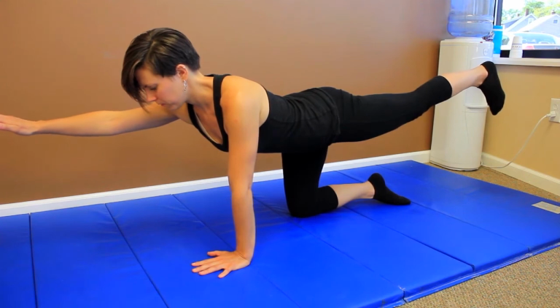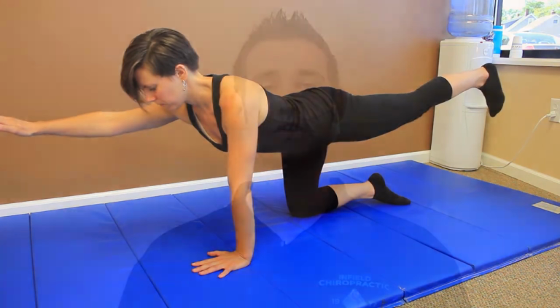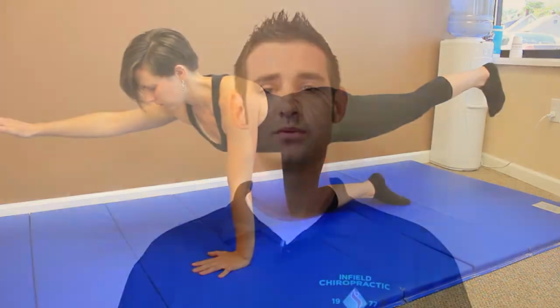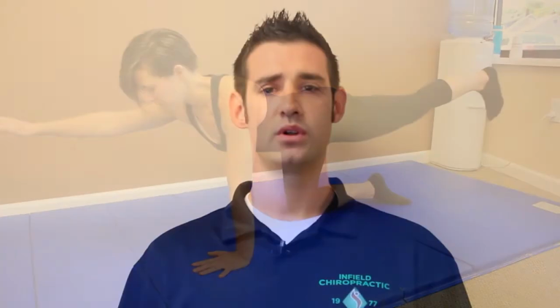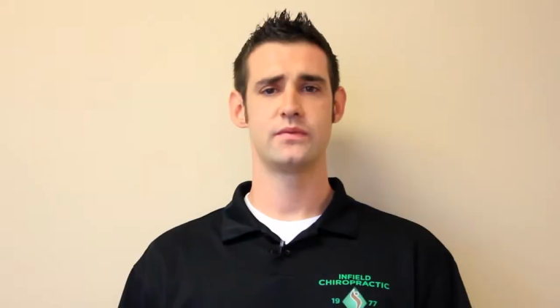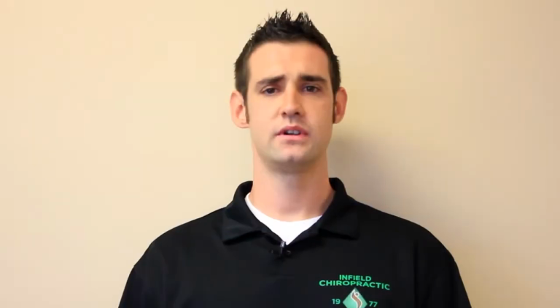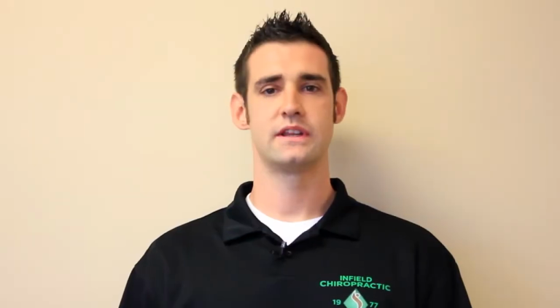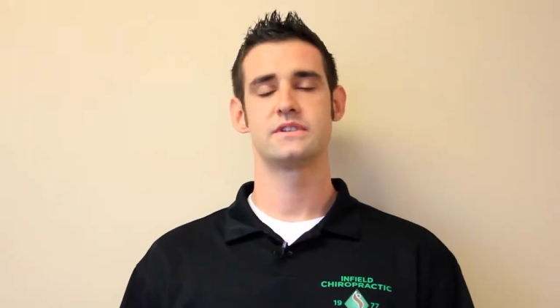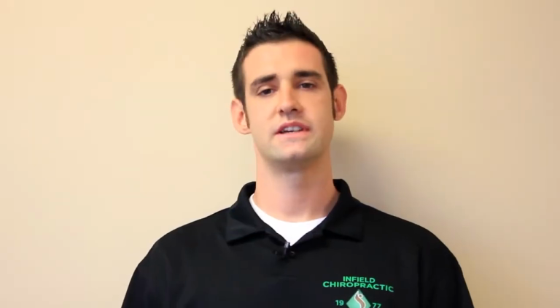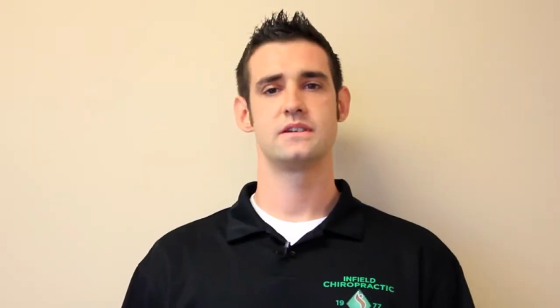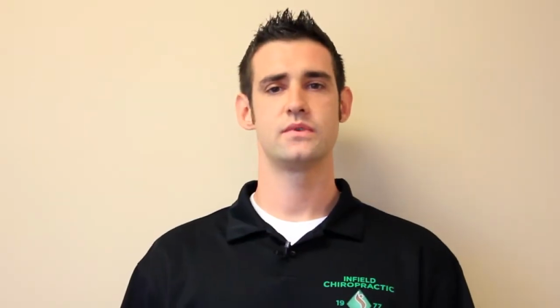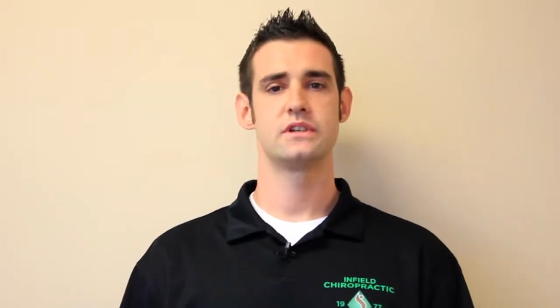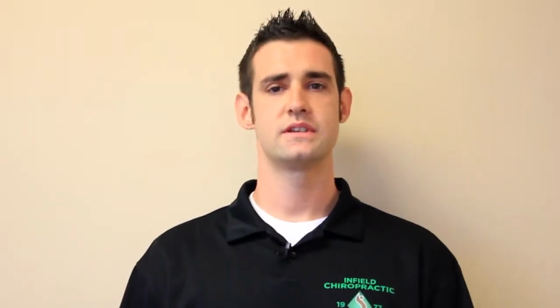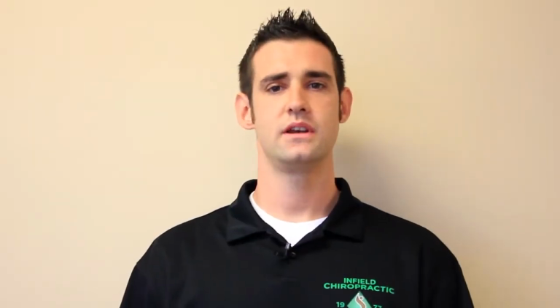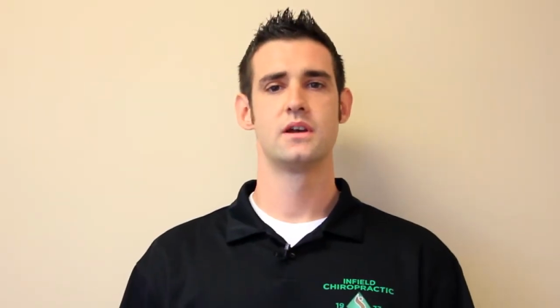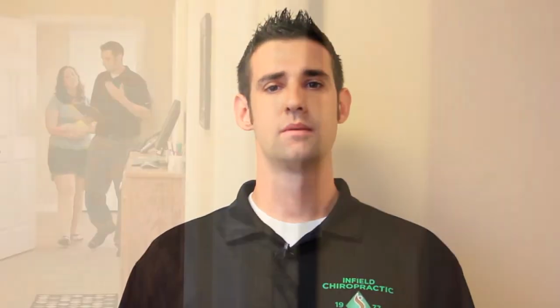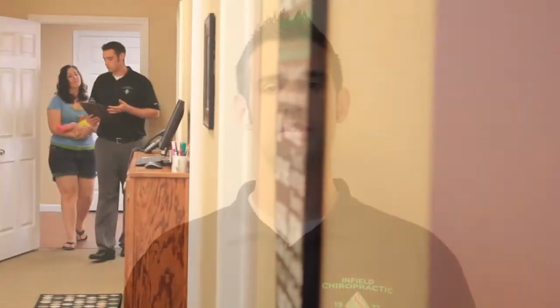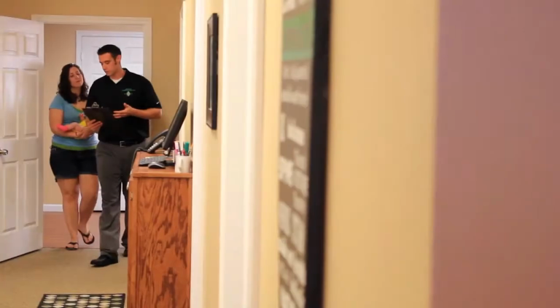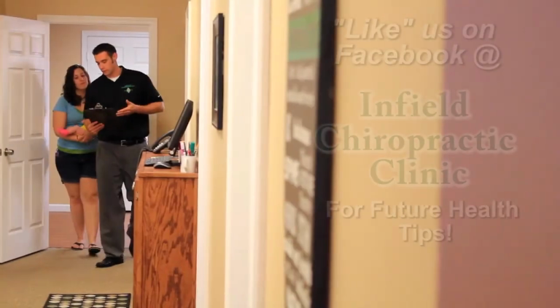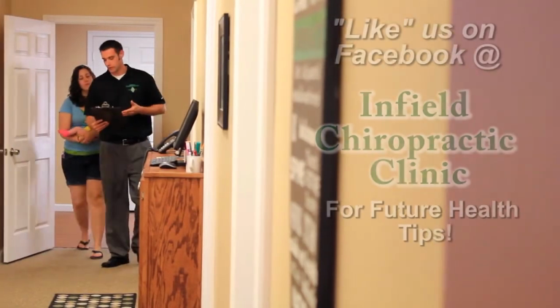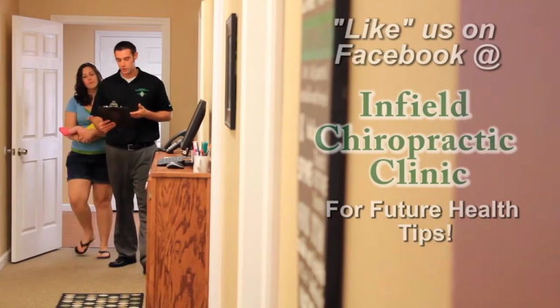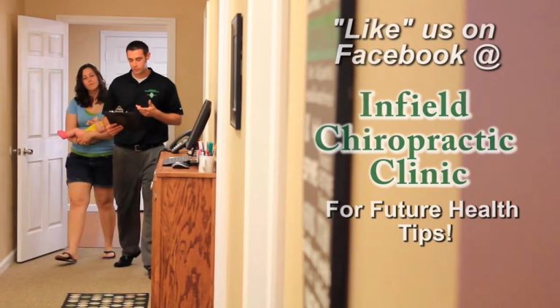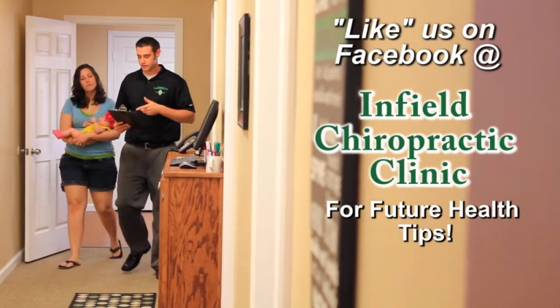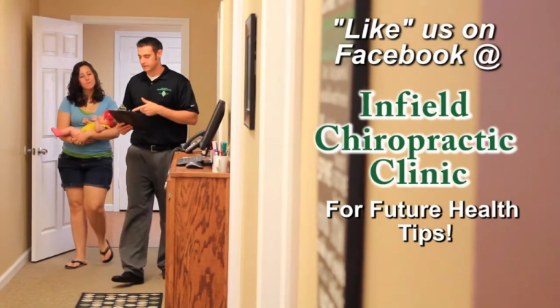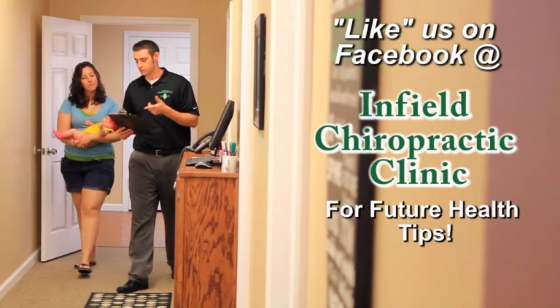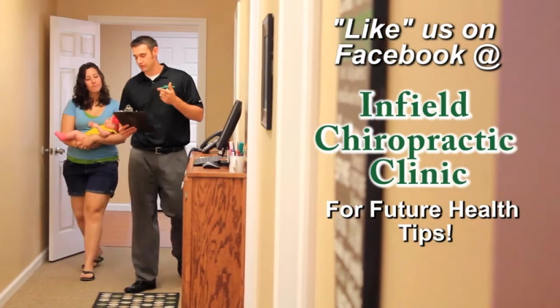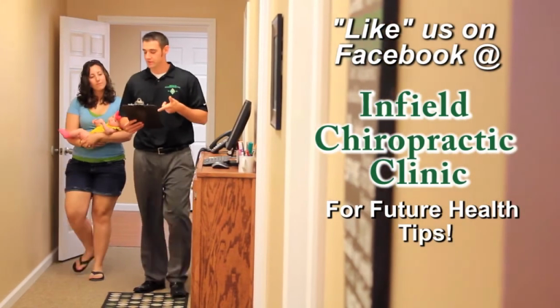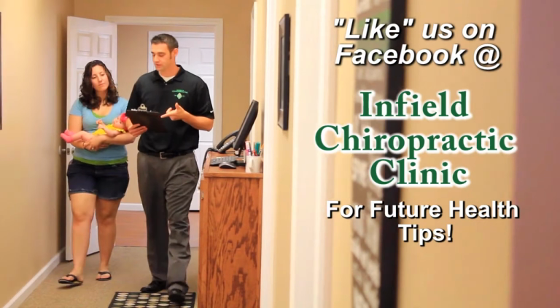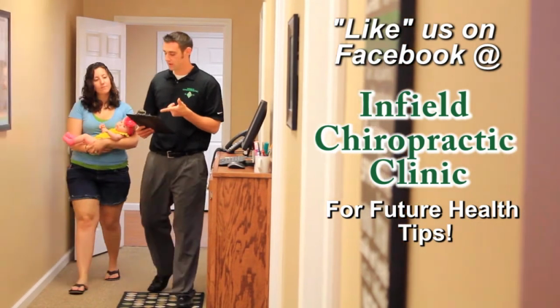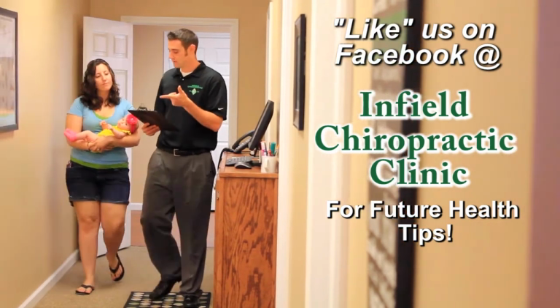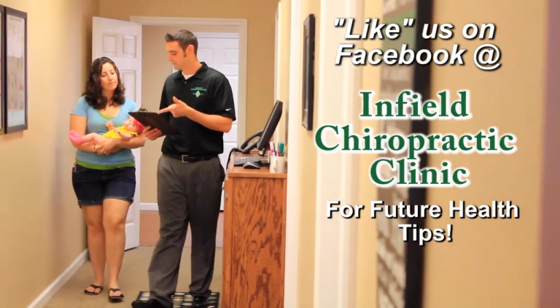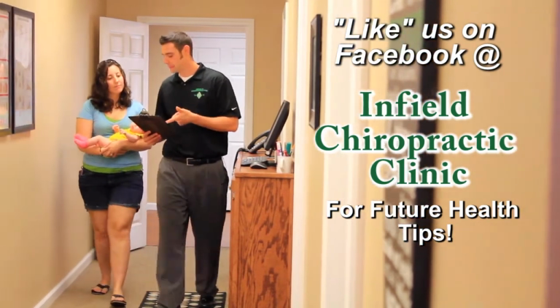I'm Dr. Paul Infield and that was today's Infield Insight. Please feel free to like us on Facebook for future health information.